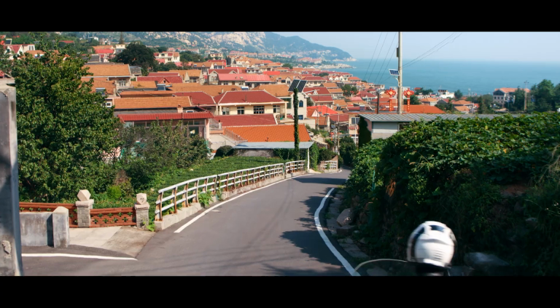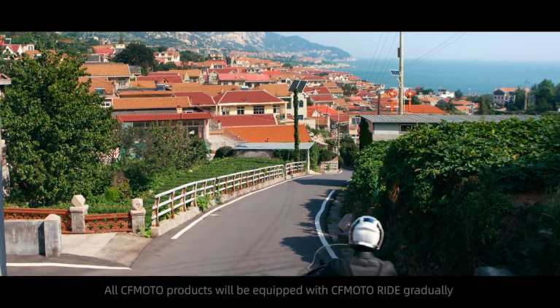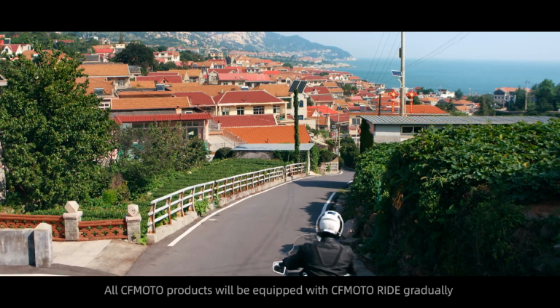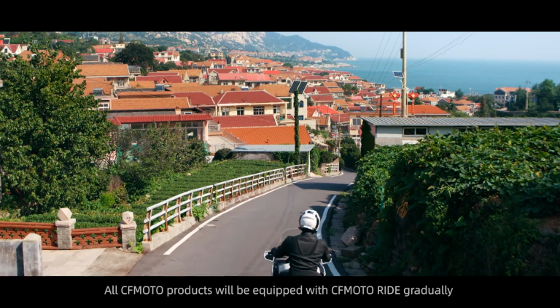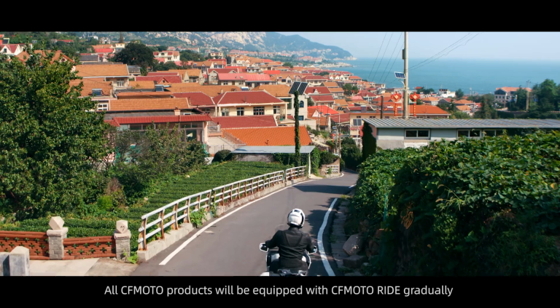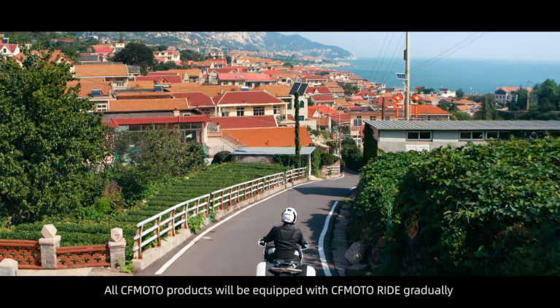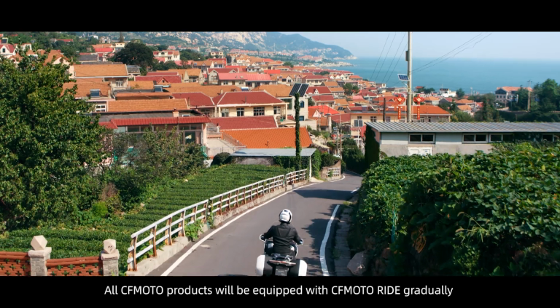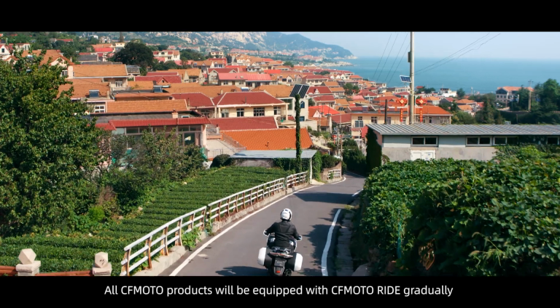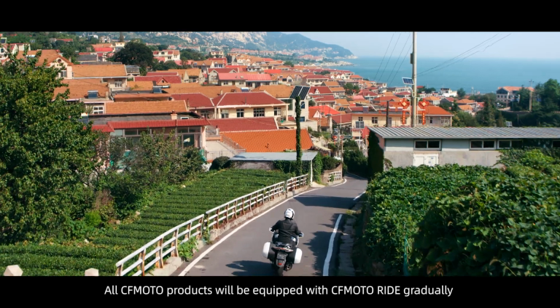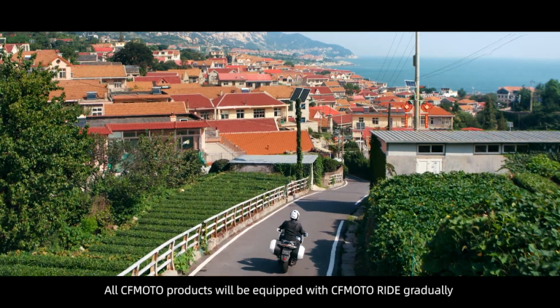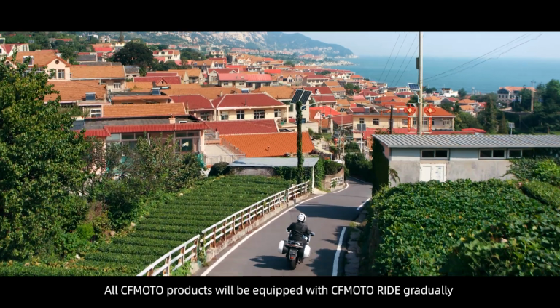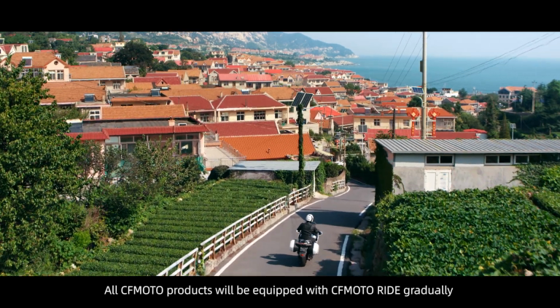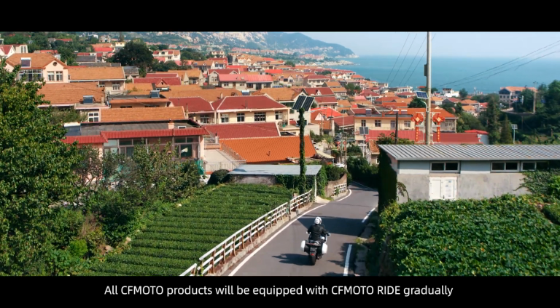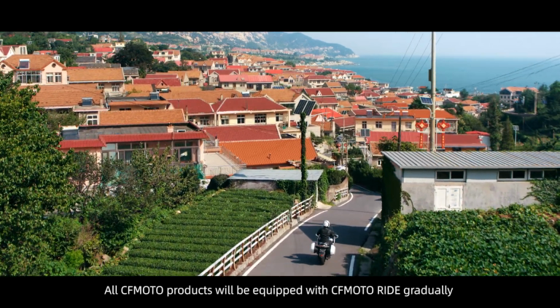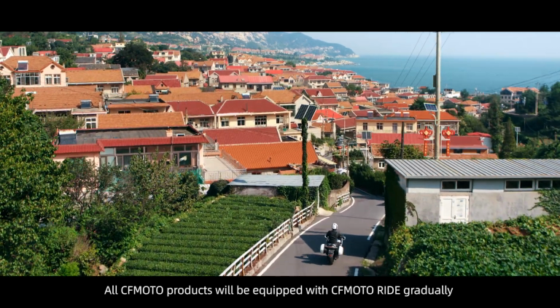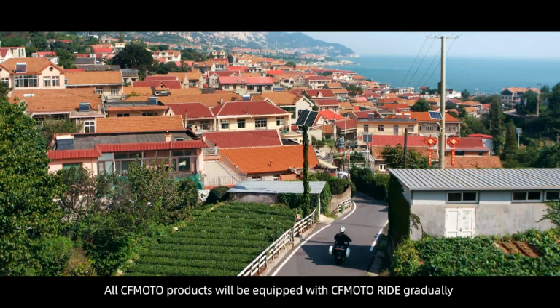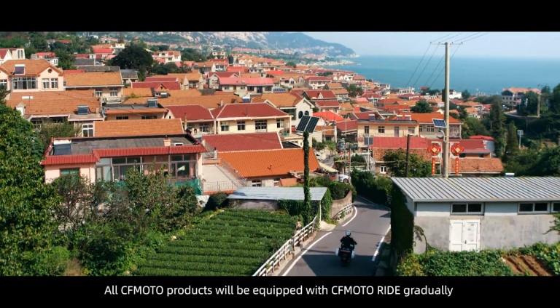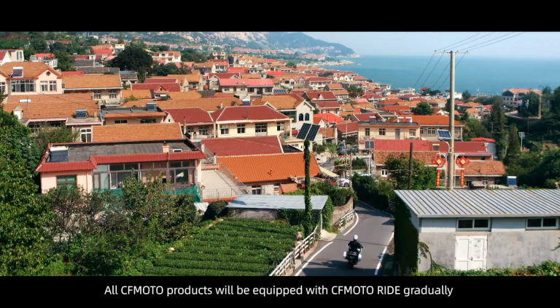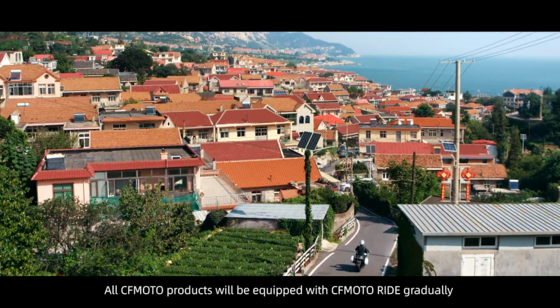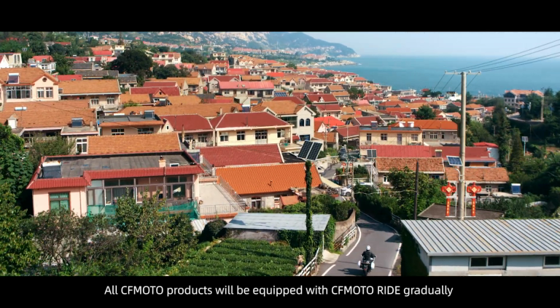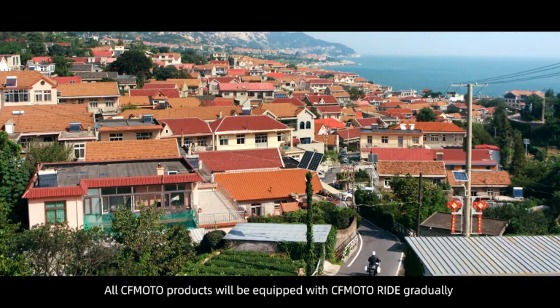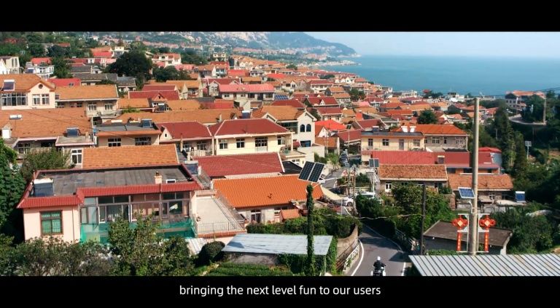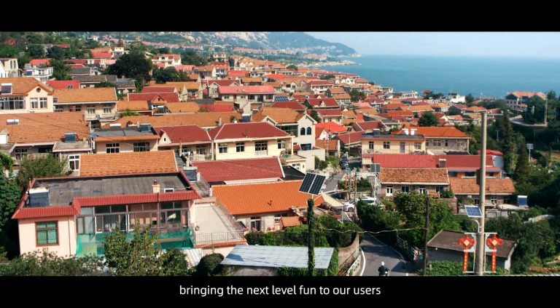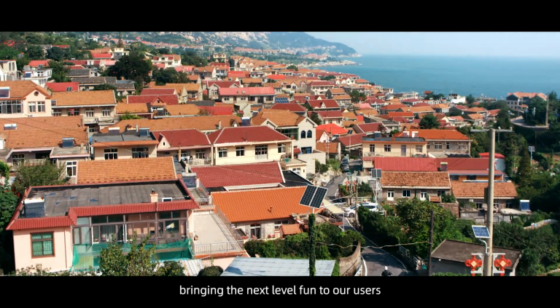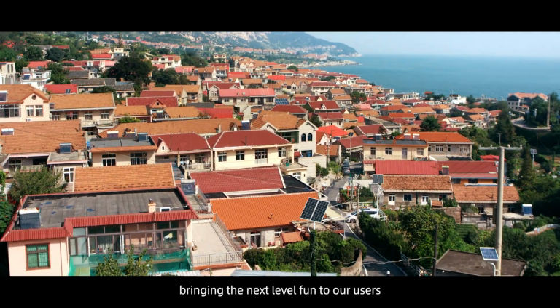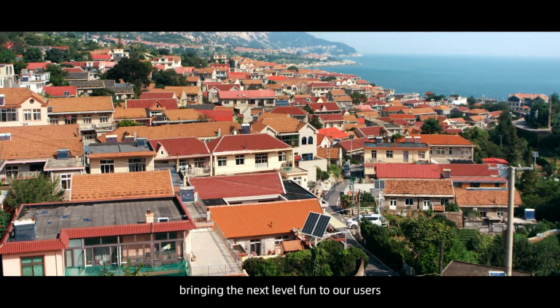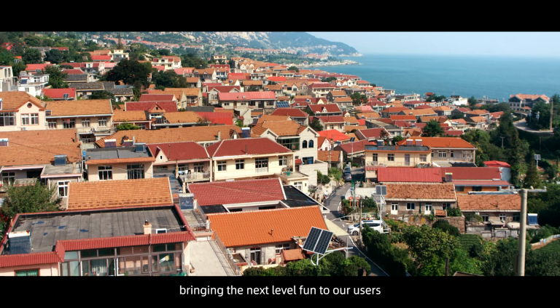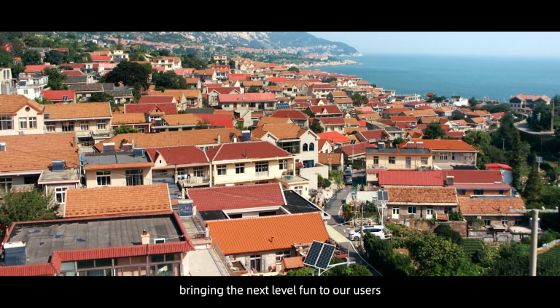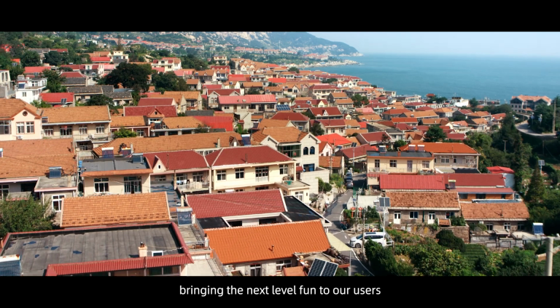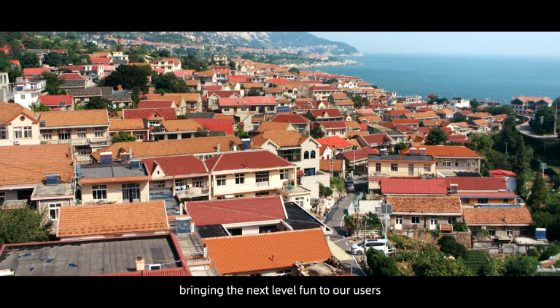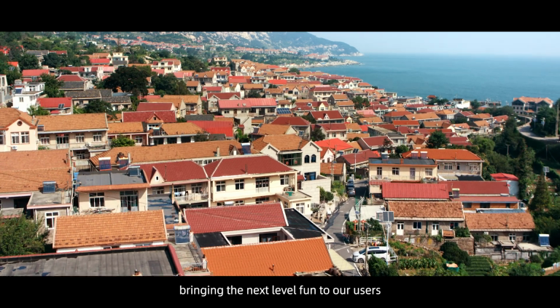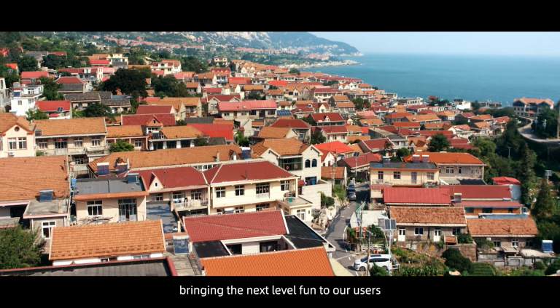All CFMoto products will be equipped with CFMoto Ride gradually, bringing the next-level fun to our users.